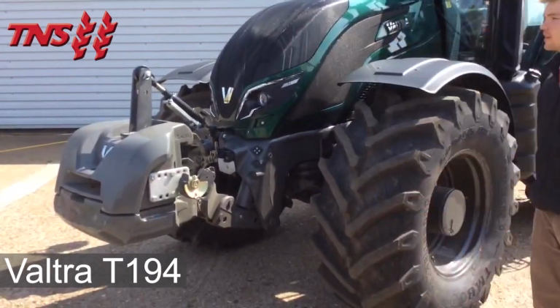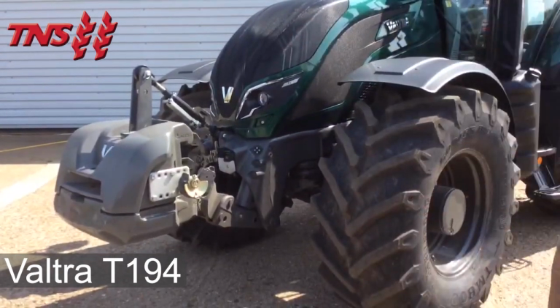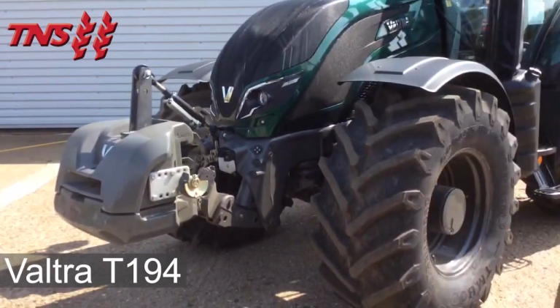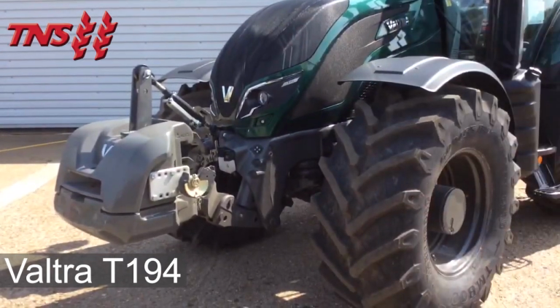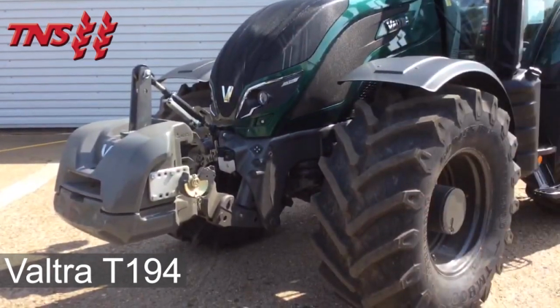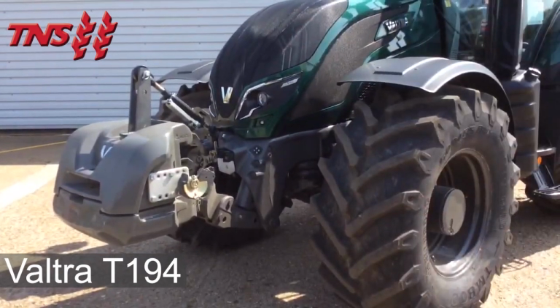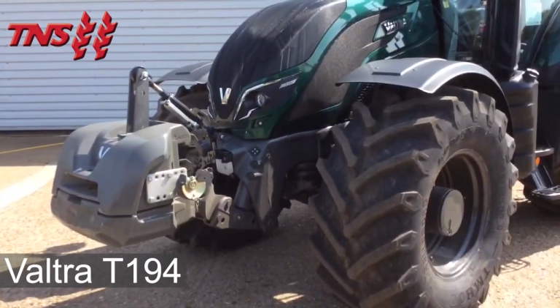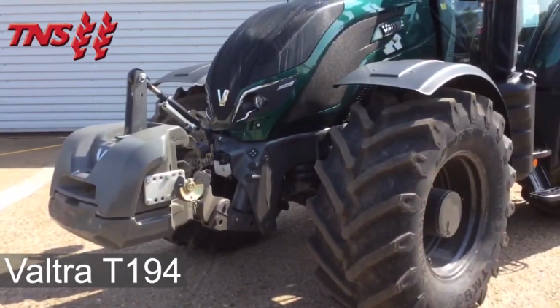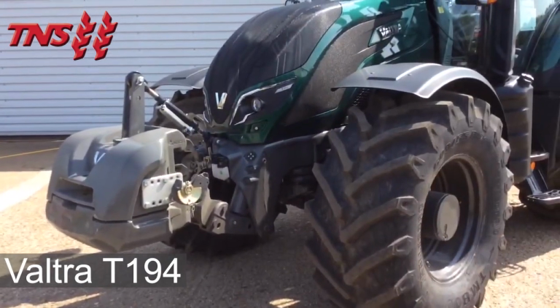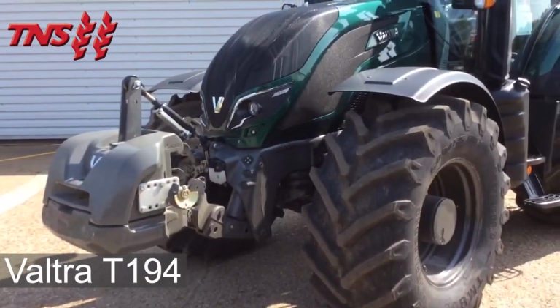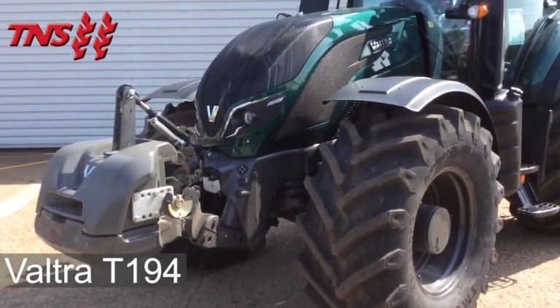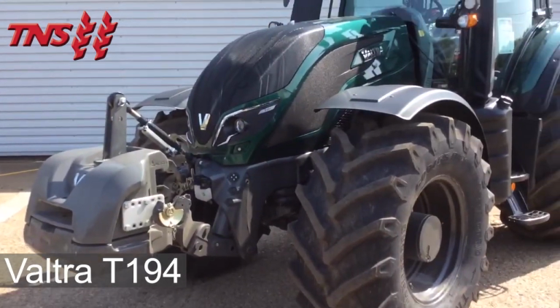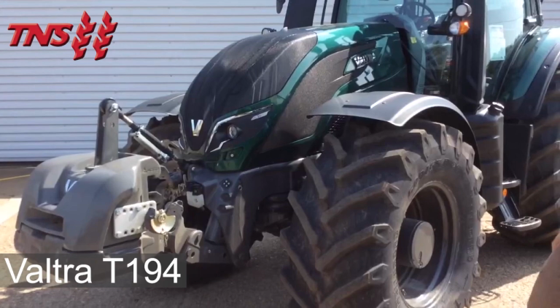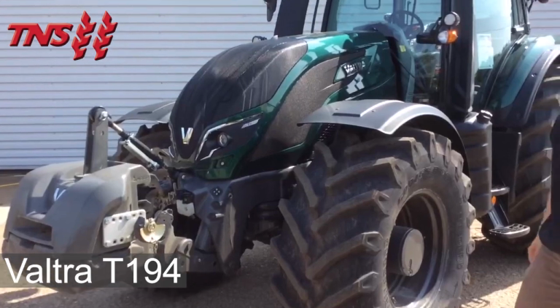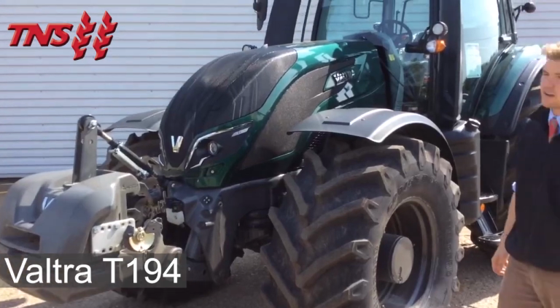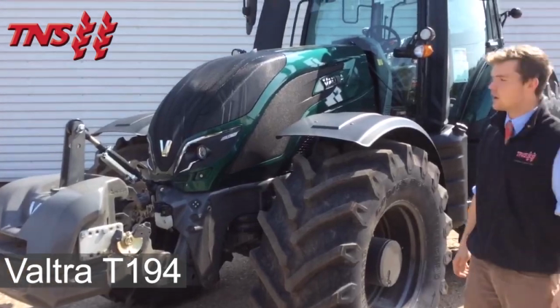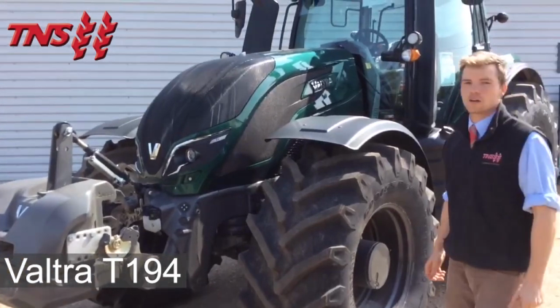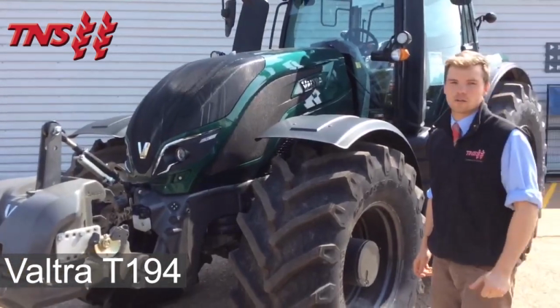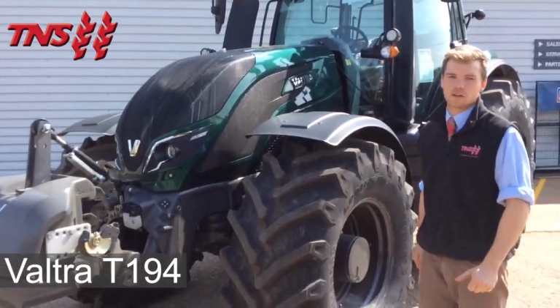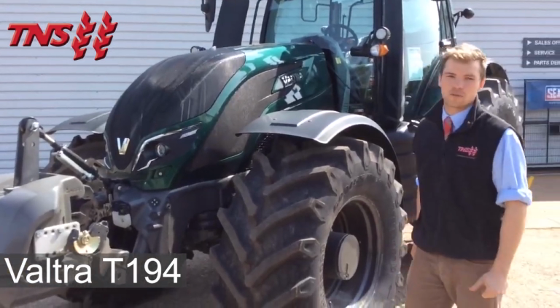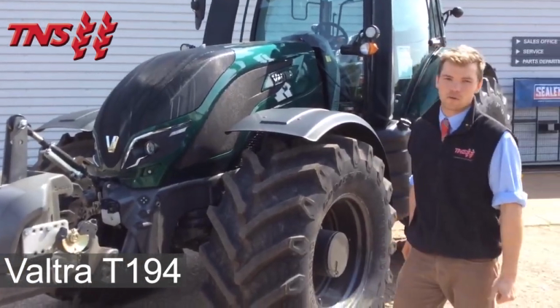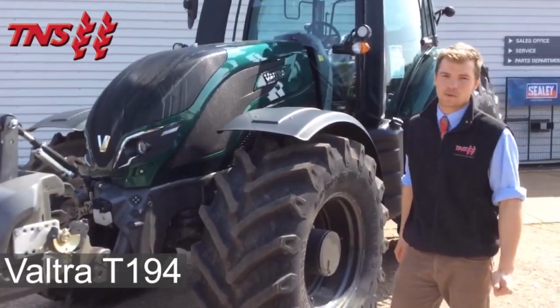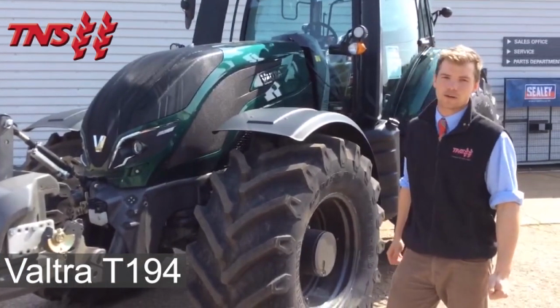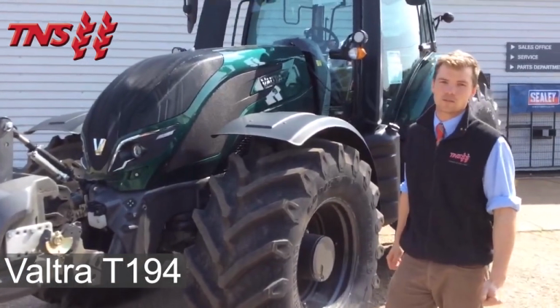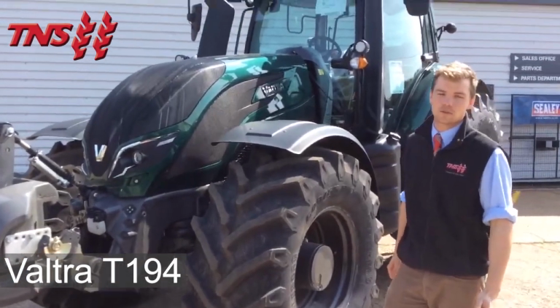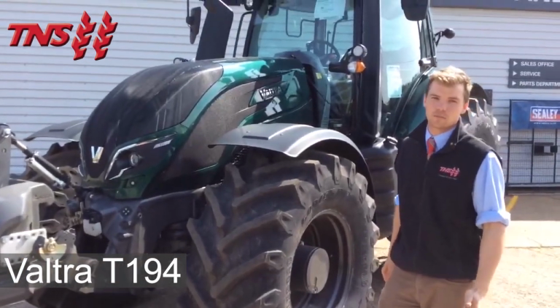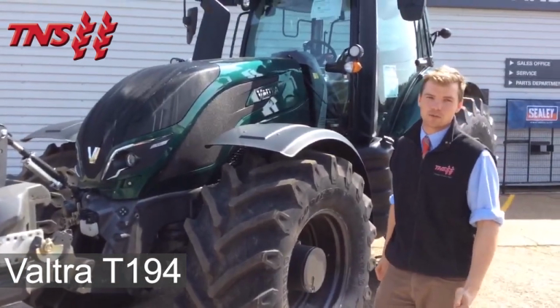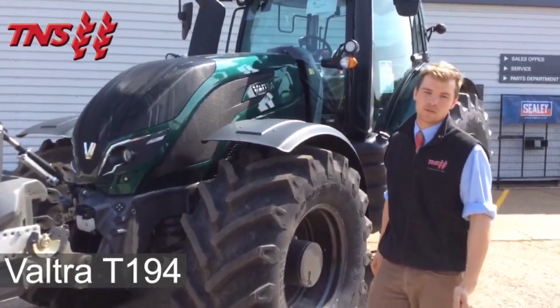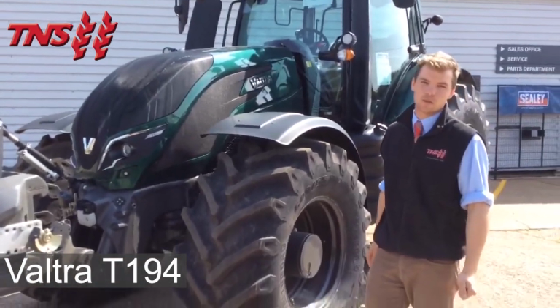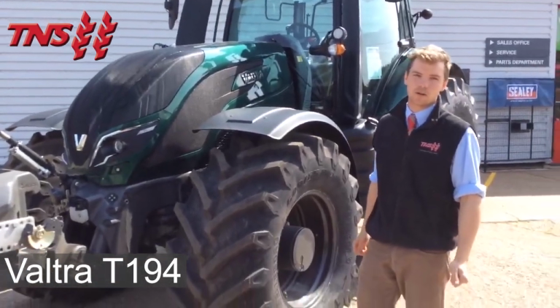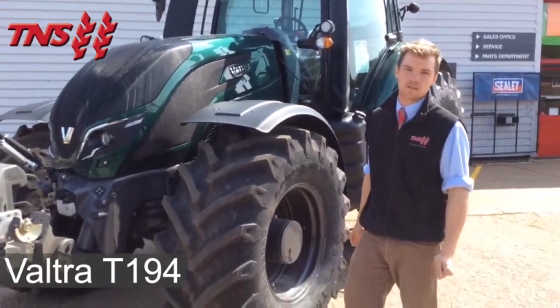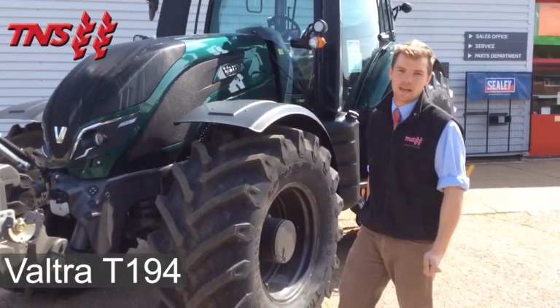The engine is an AGCO Power 6-cylinder, 195 horsepower engine, which can boost up to 210.